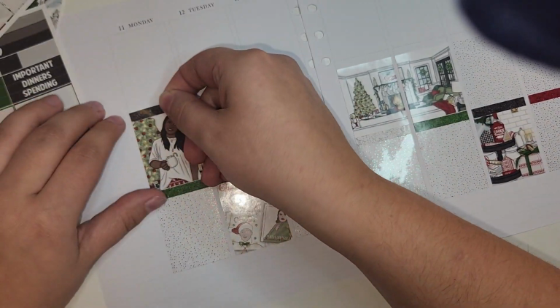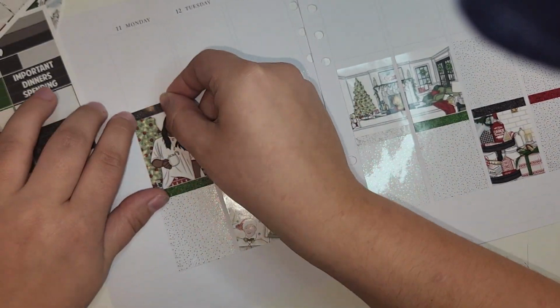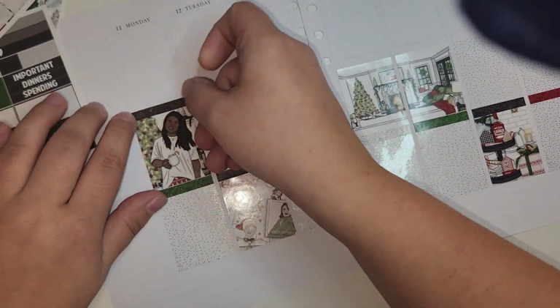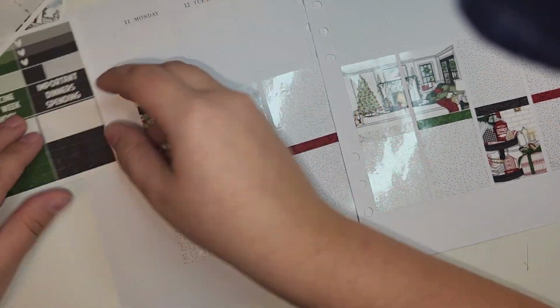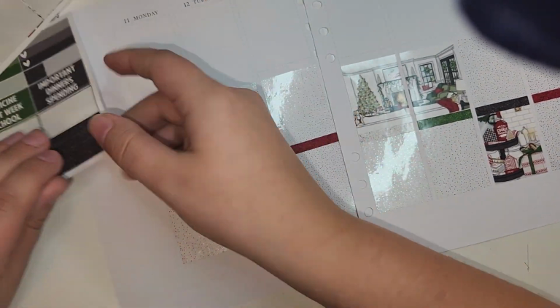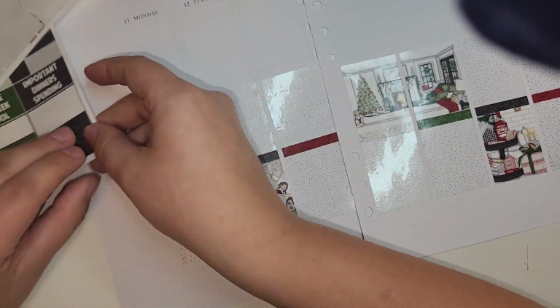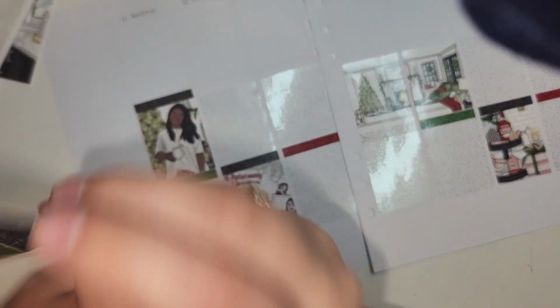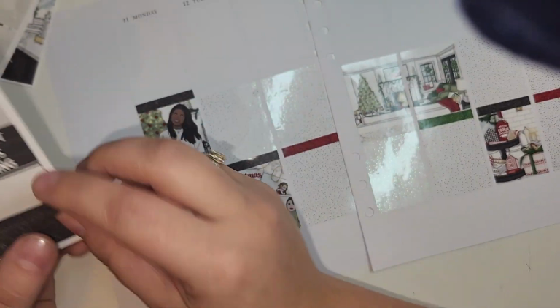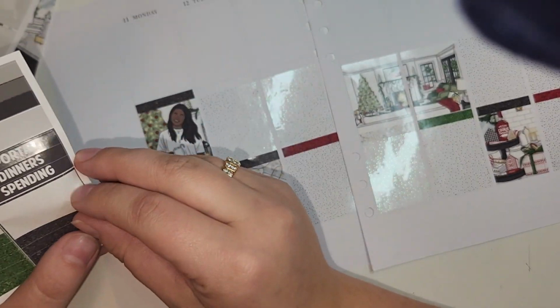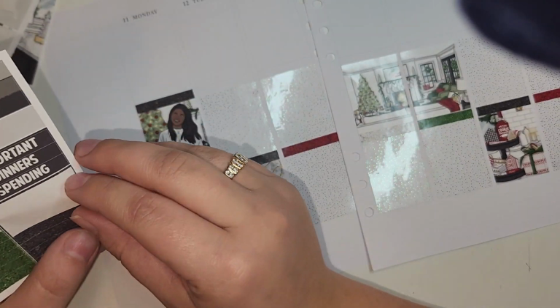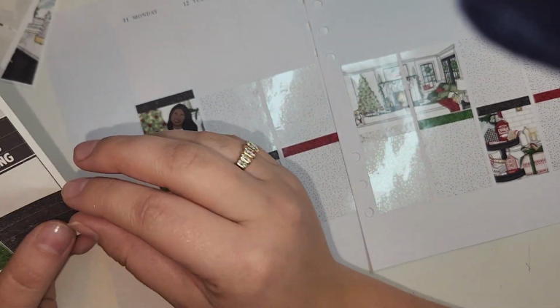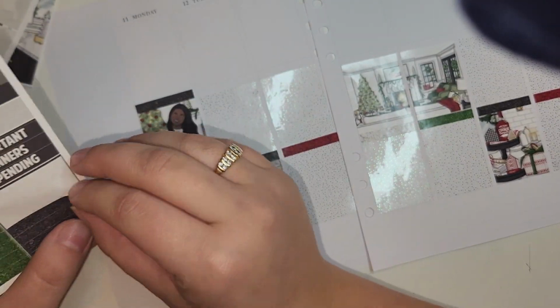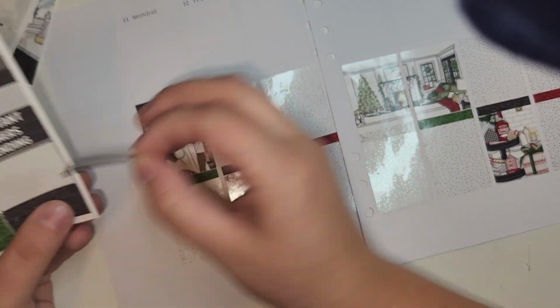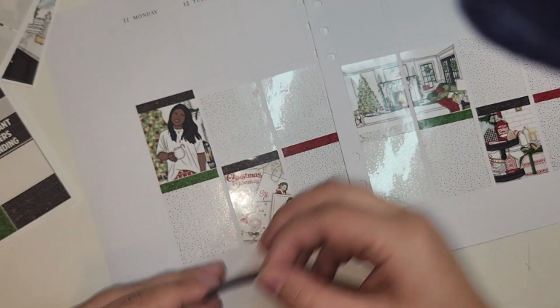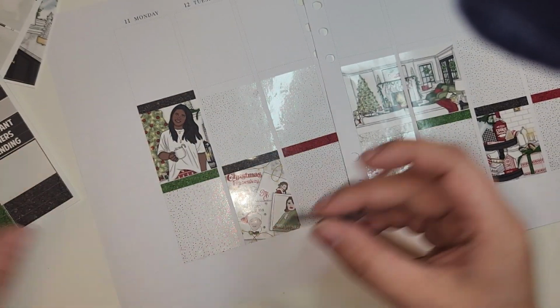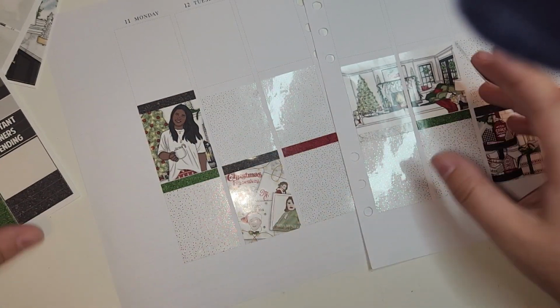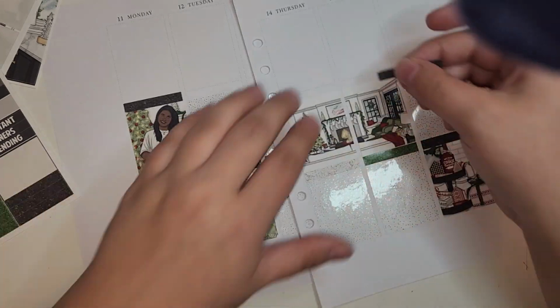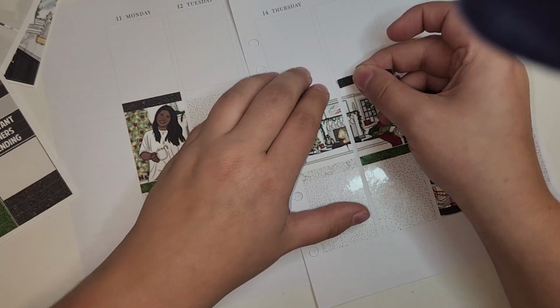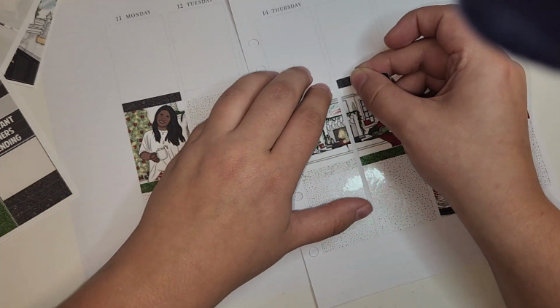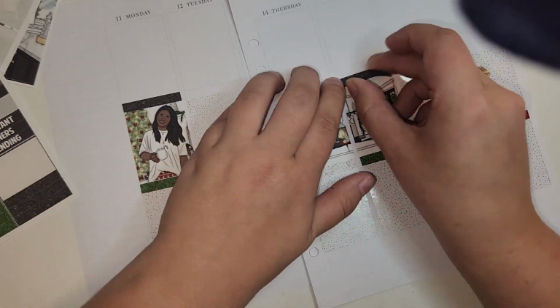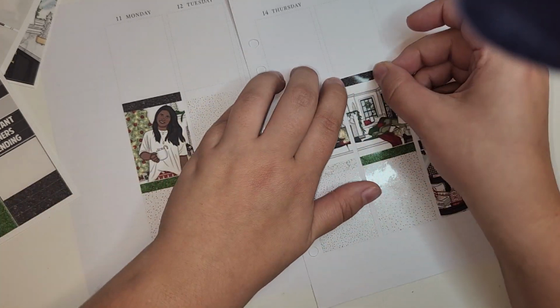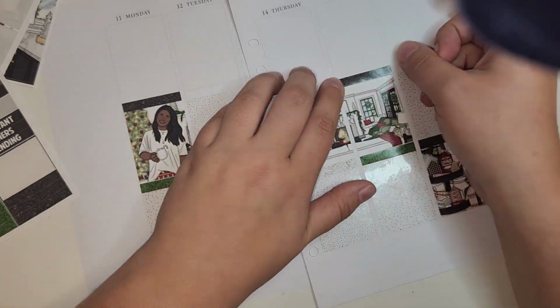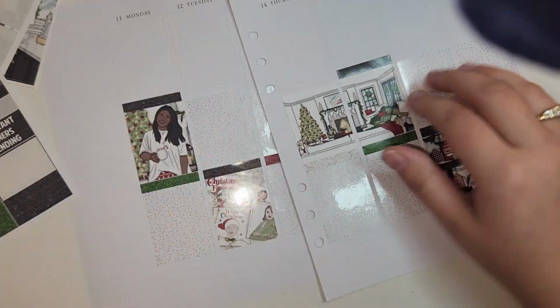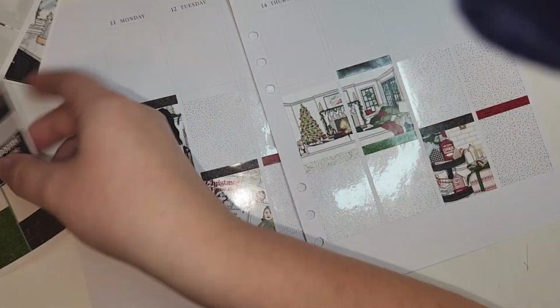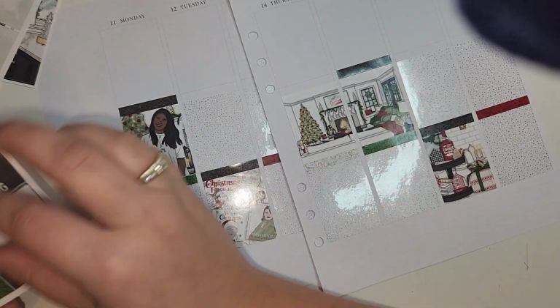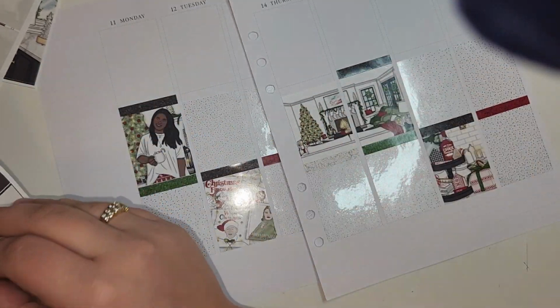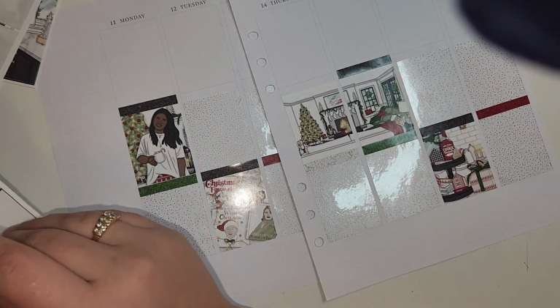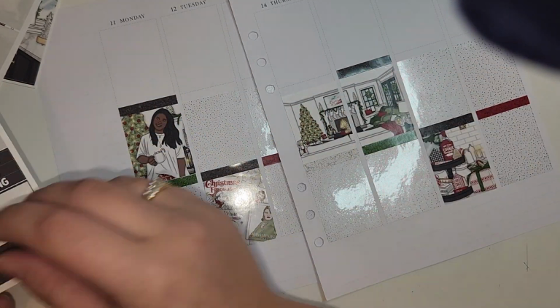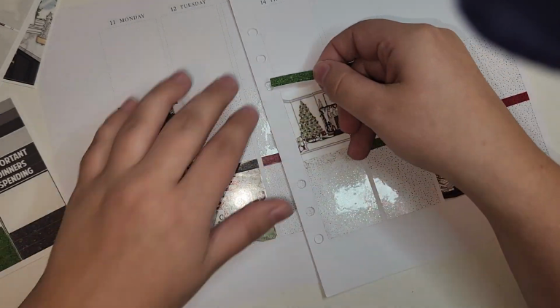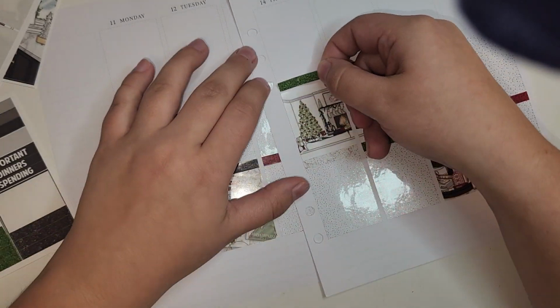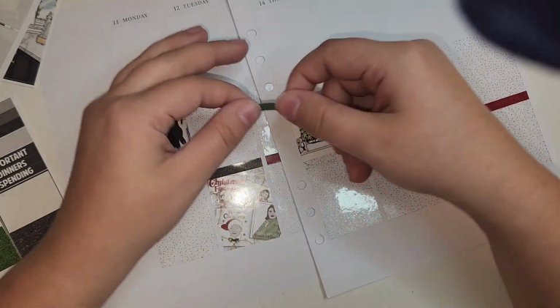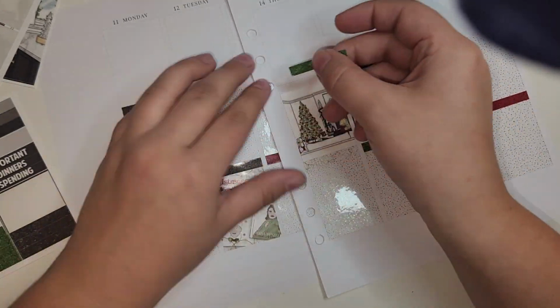Excuse me while I do the base of this spread. This is the problem — I don't know what to talk about when I'm actually doing this part.